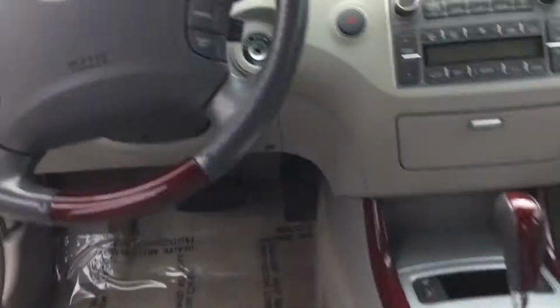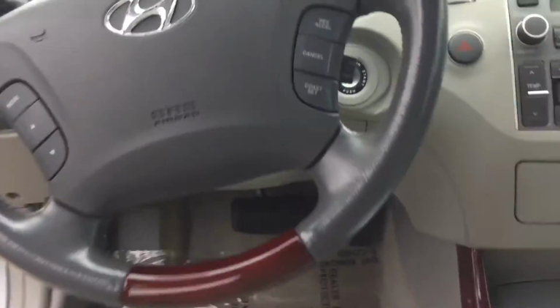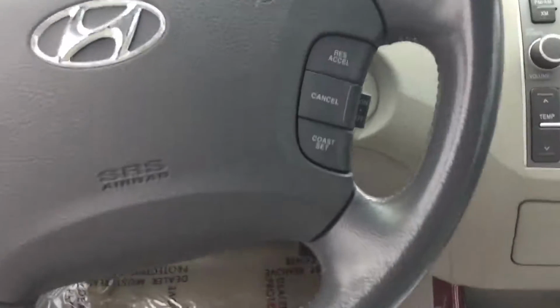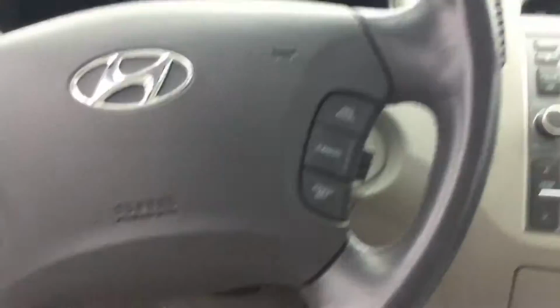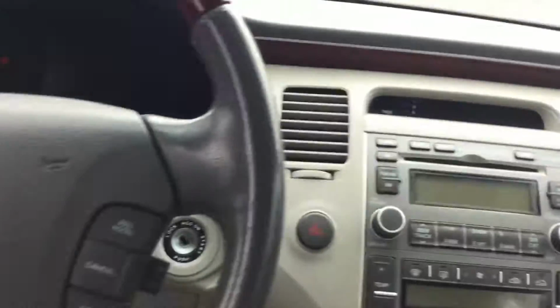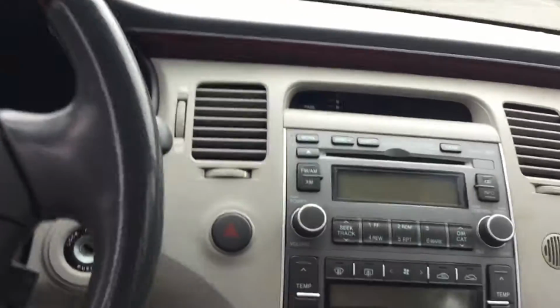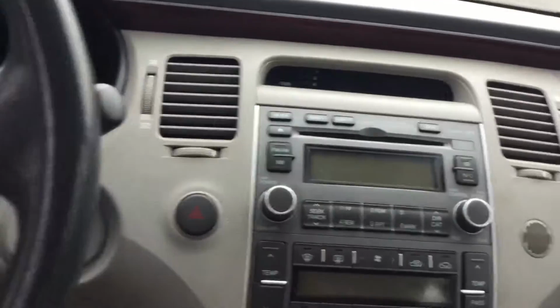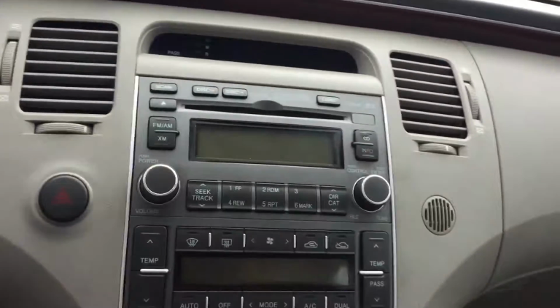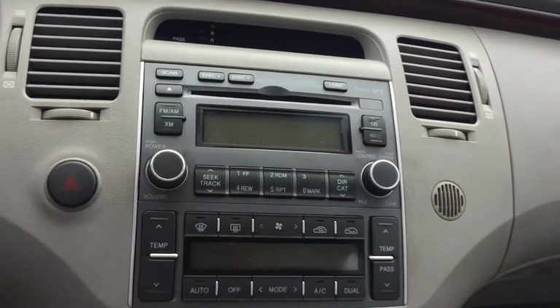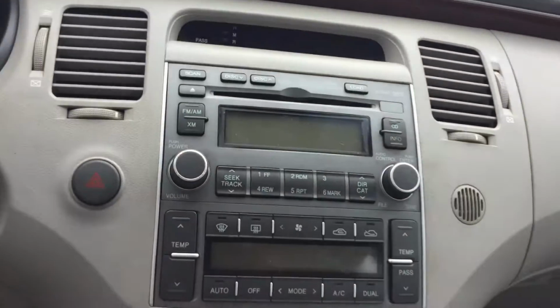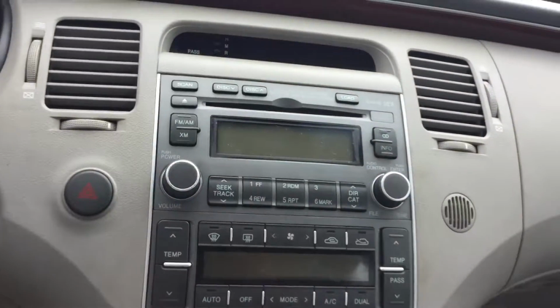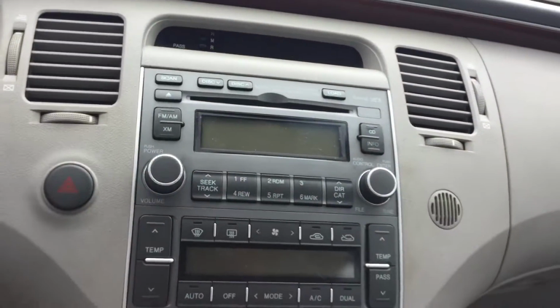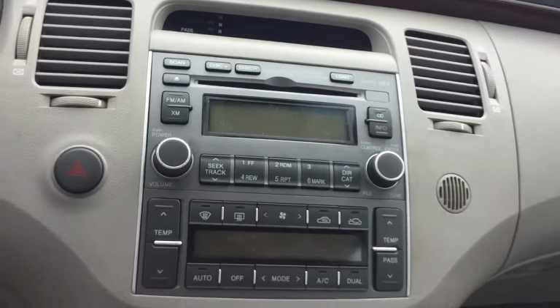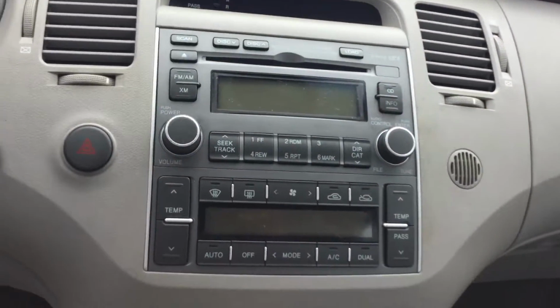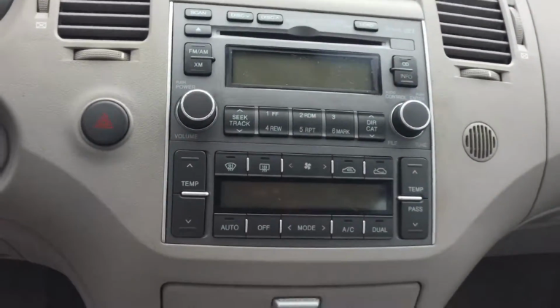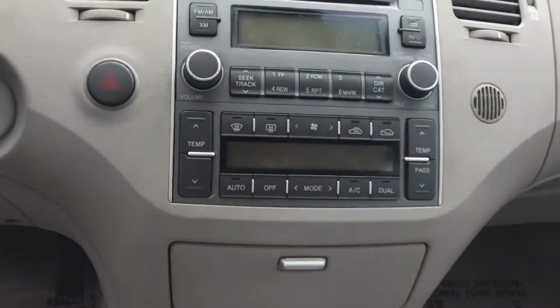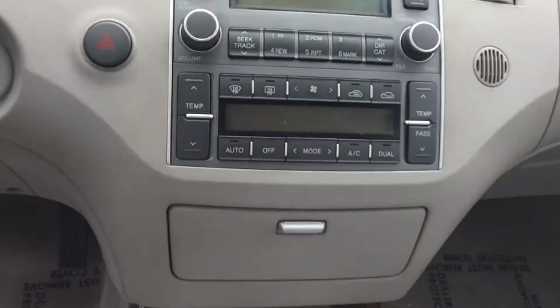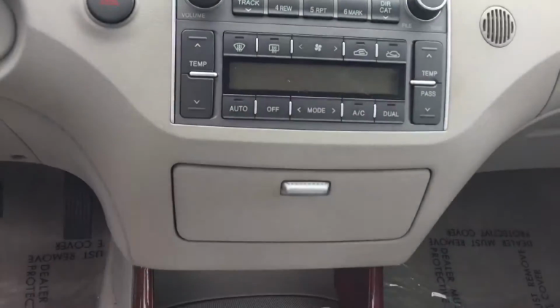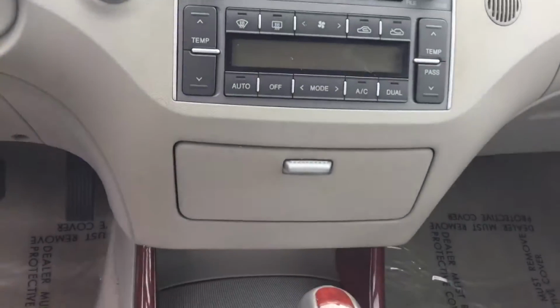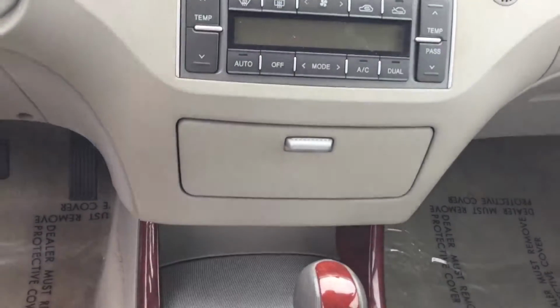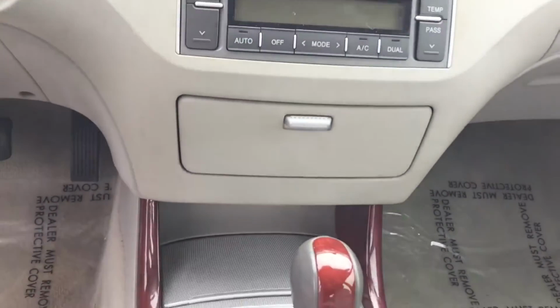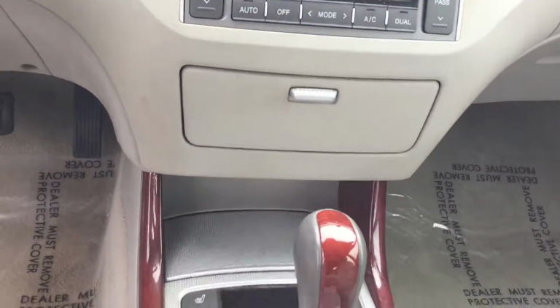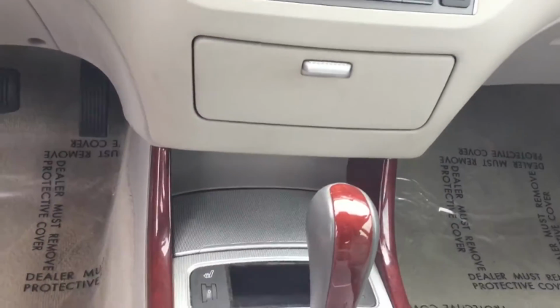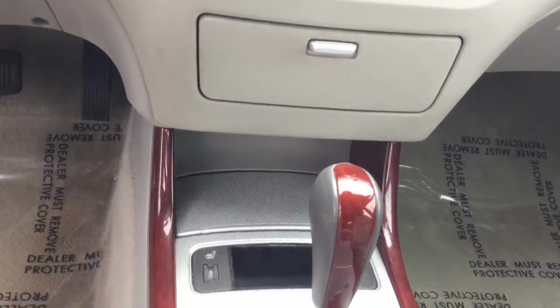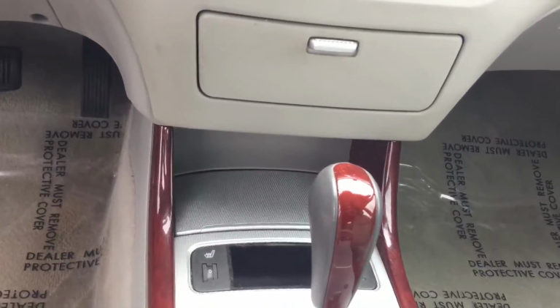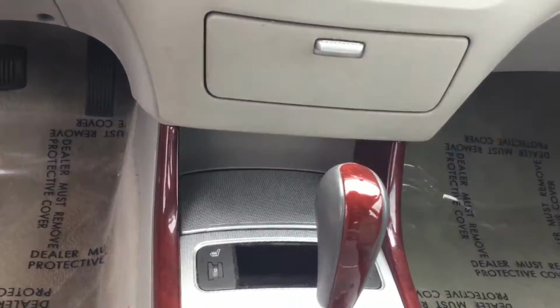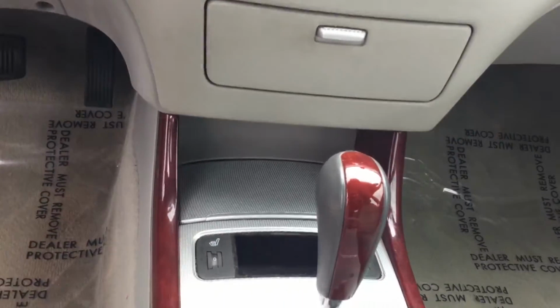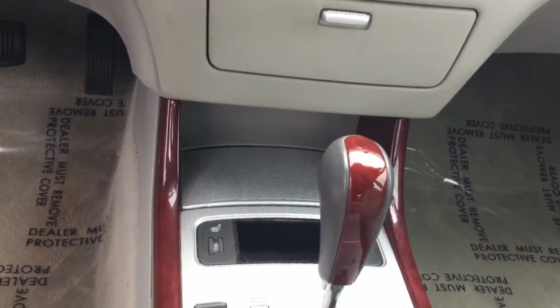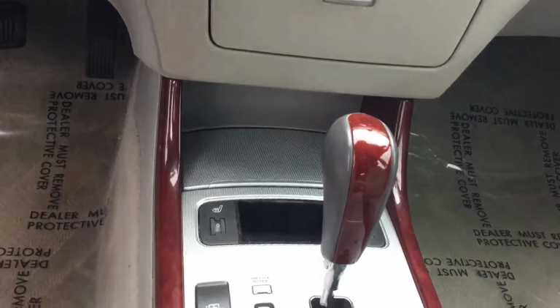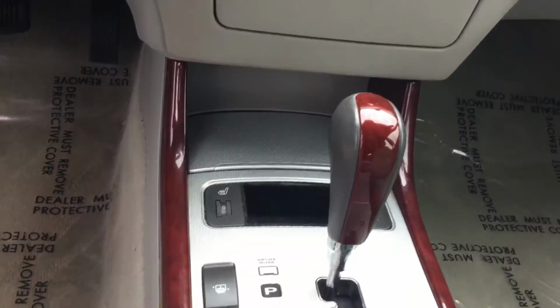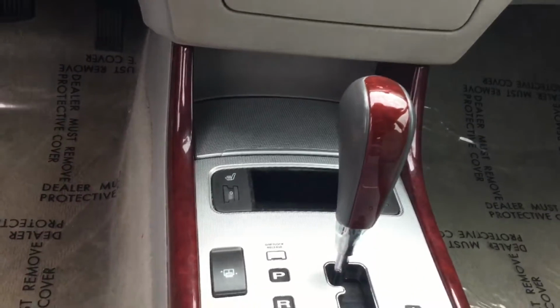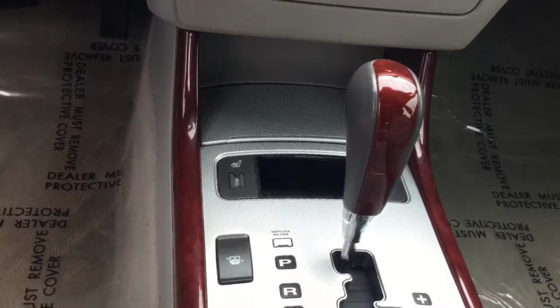On the dash, of course, you've got hands-free controls for your volume and cruise control. You have AM, FM, CD player, and a nice little price.